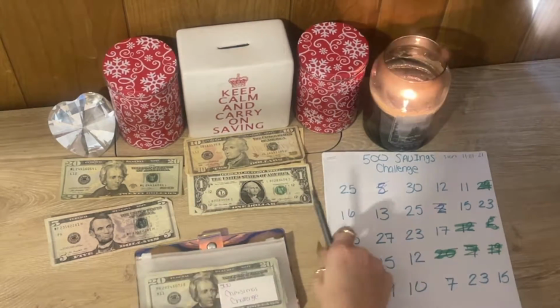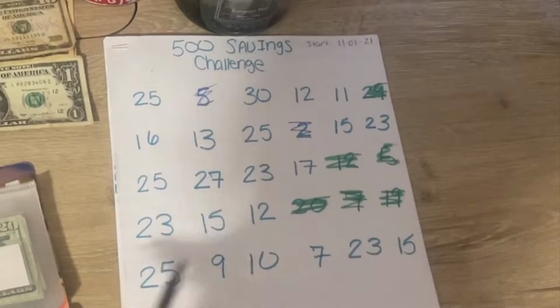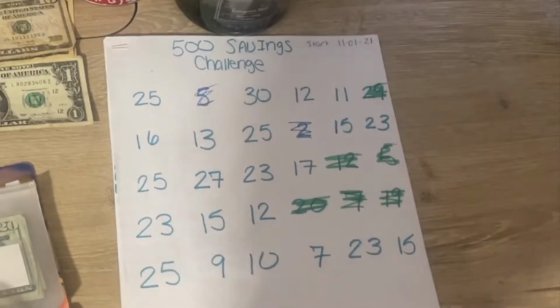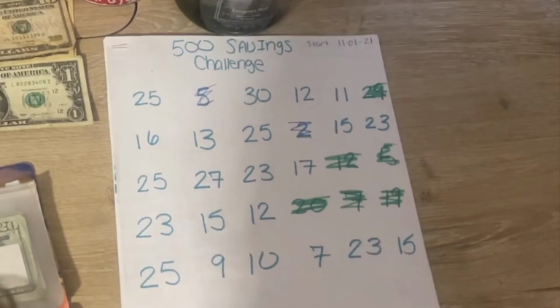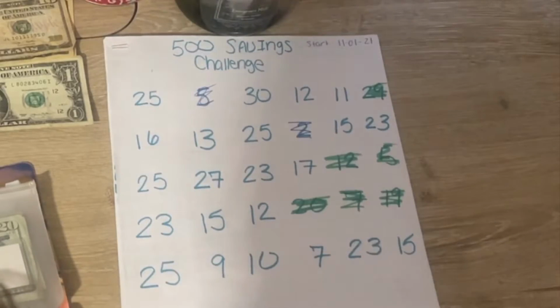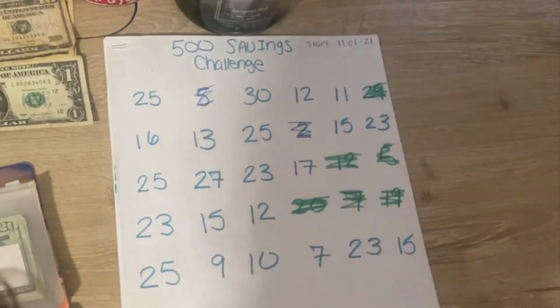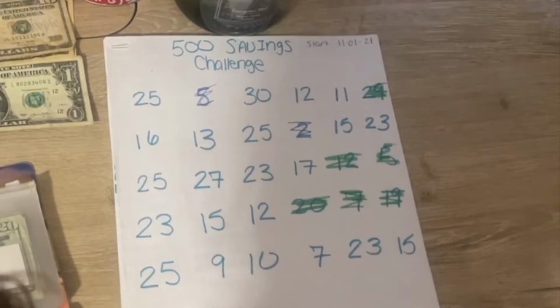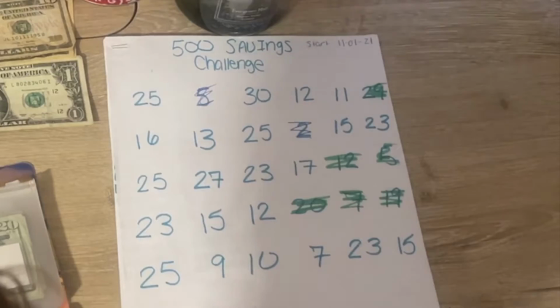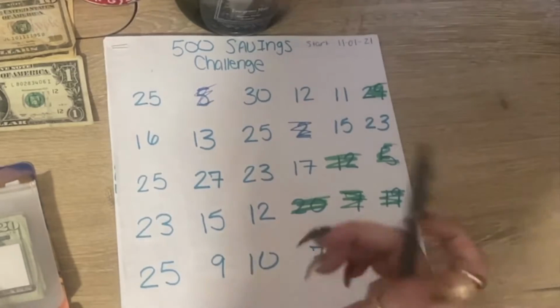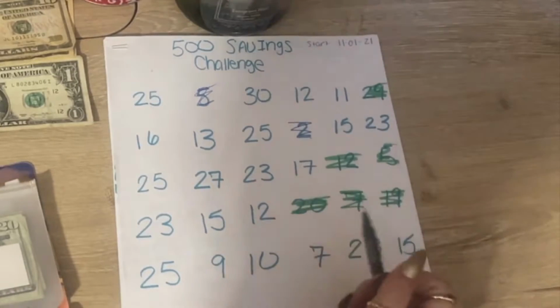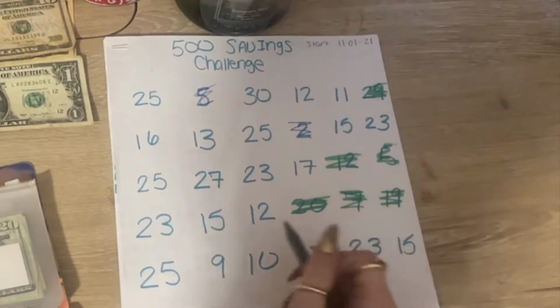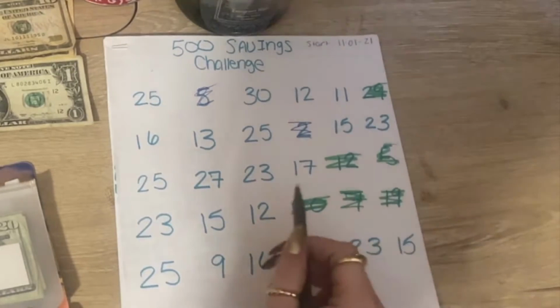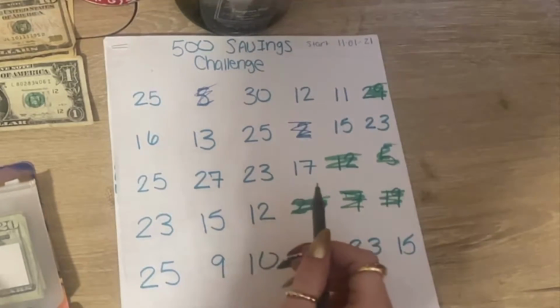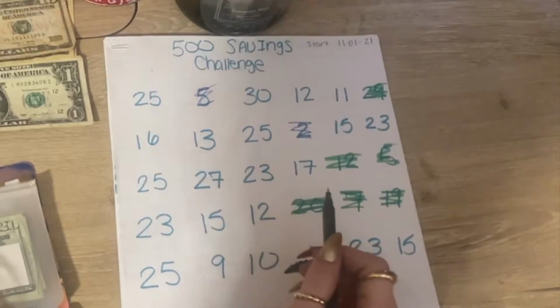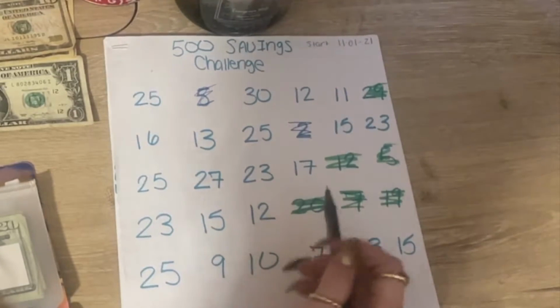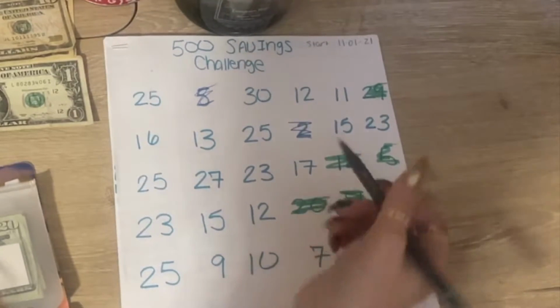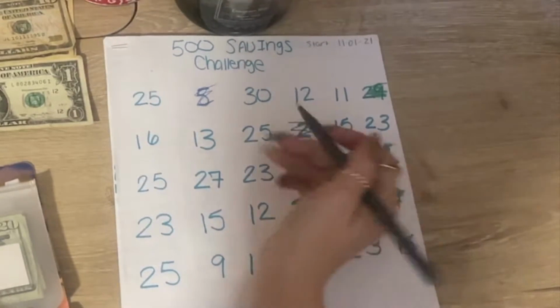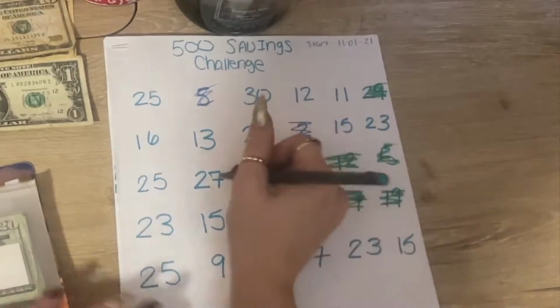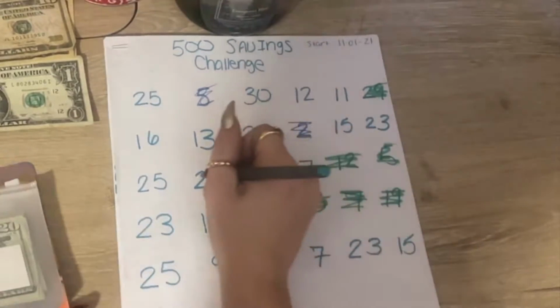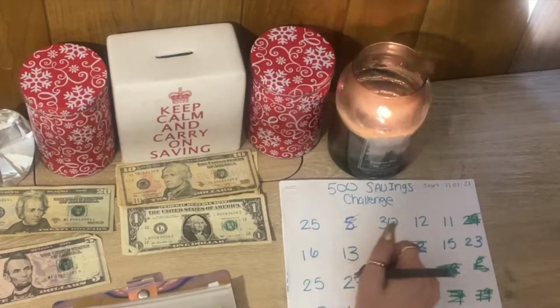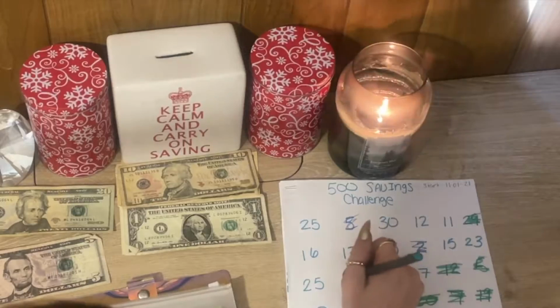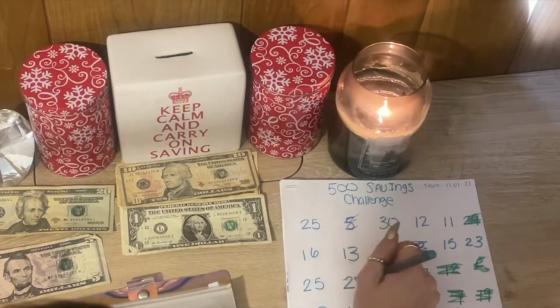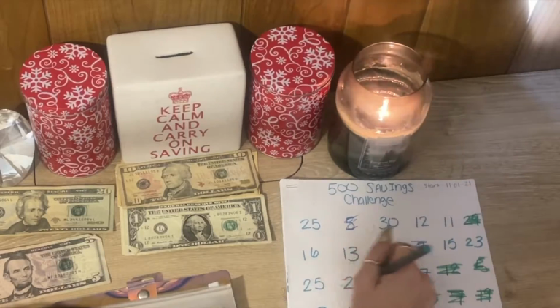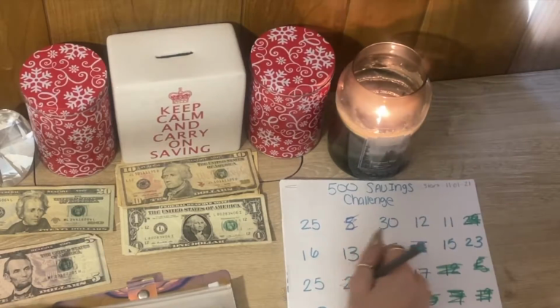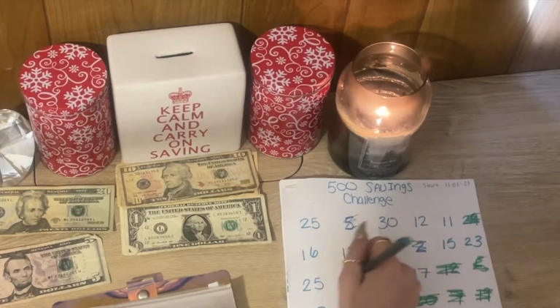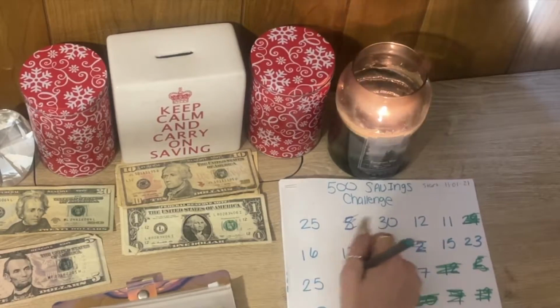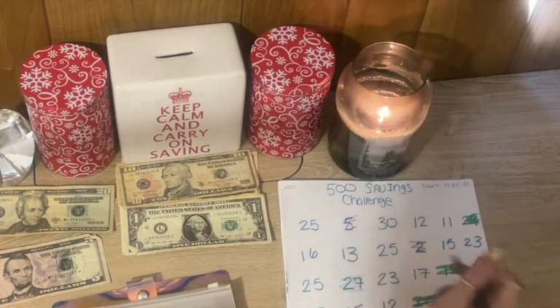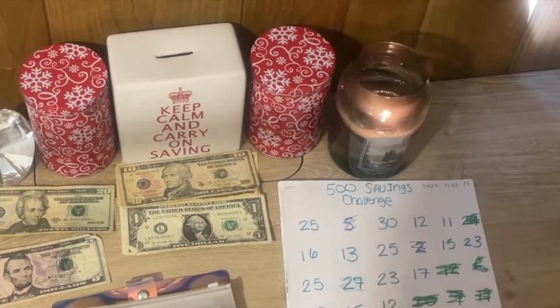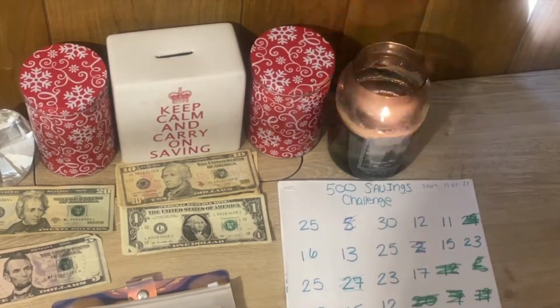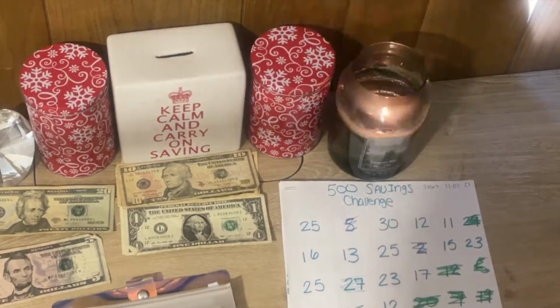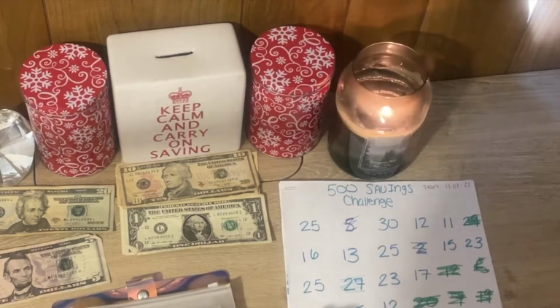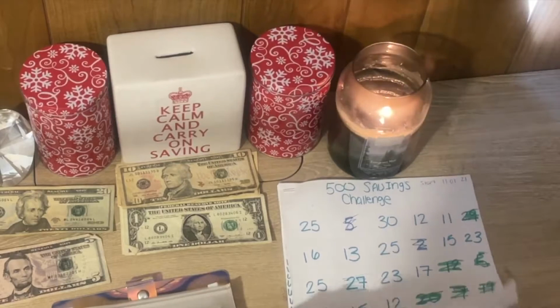I'm trying to figure out which amount I did — oh, $27. I did this one. I'm blind! All right.